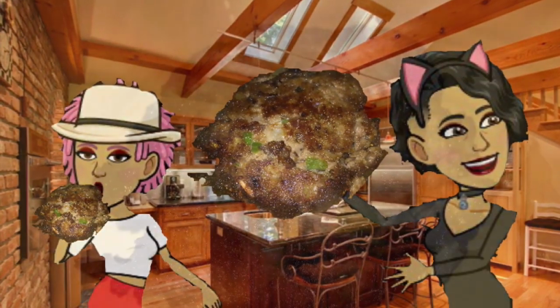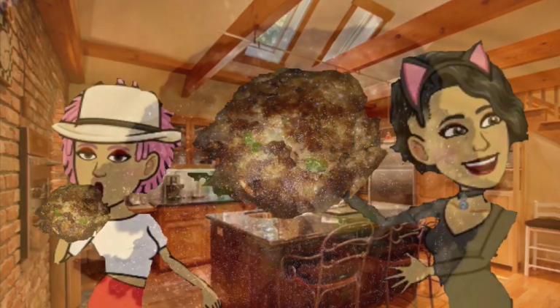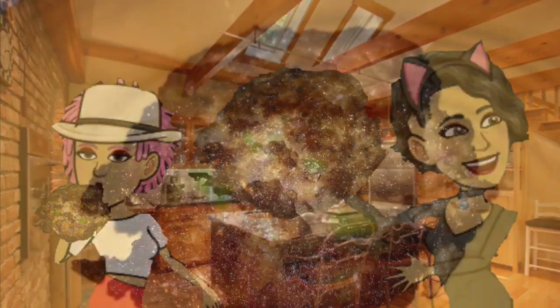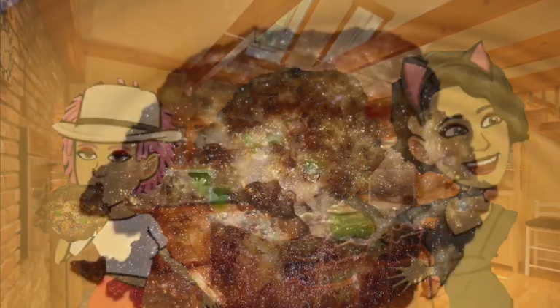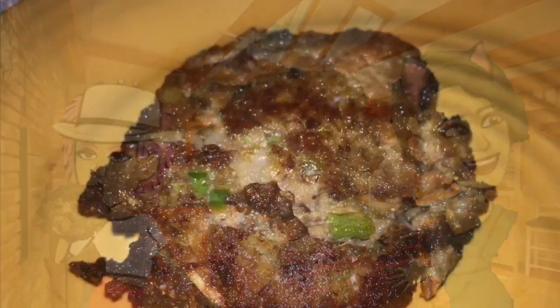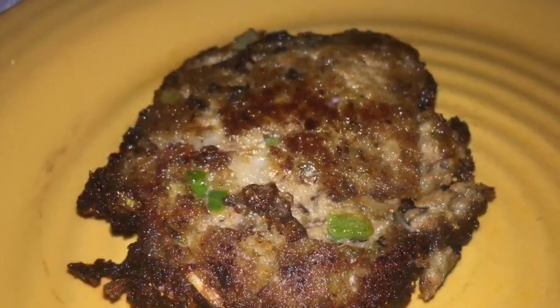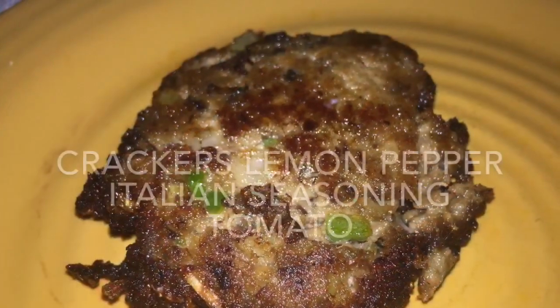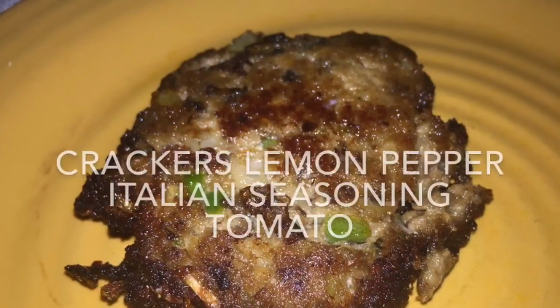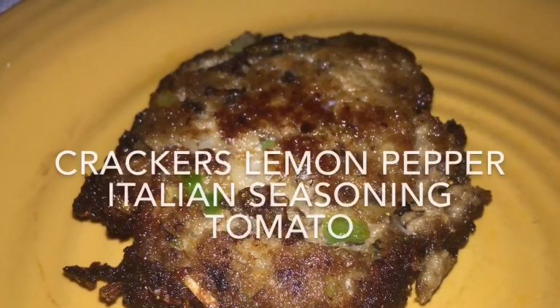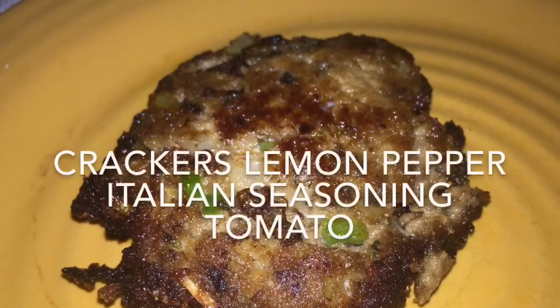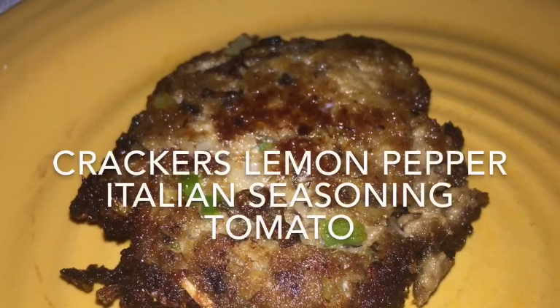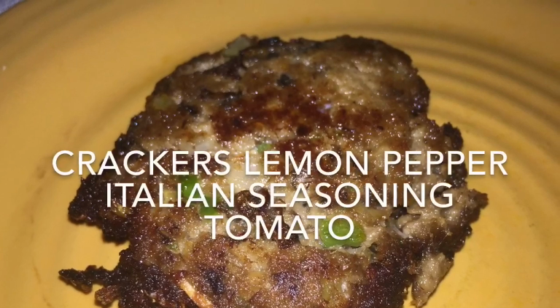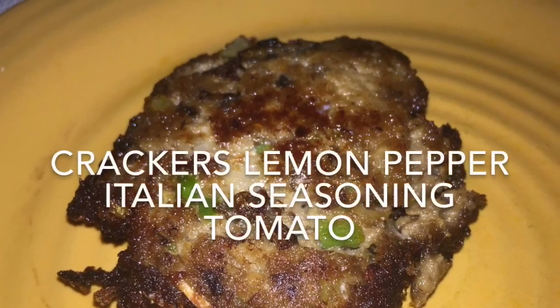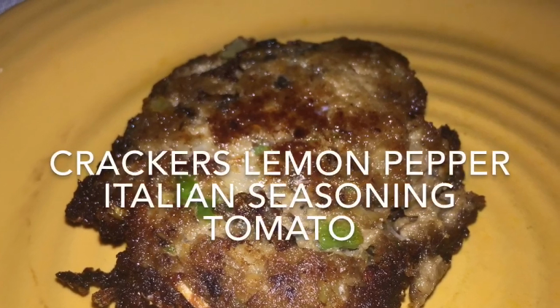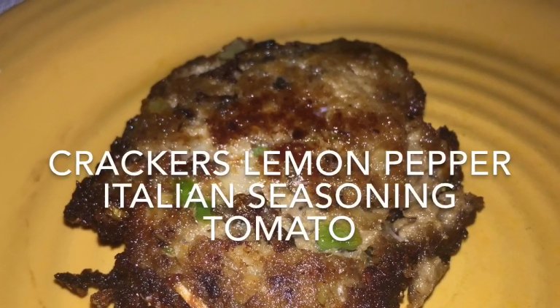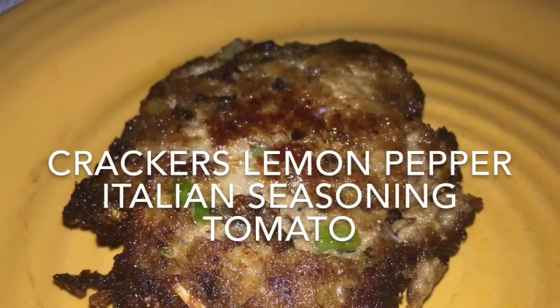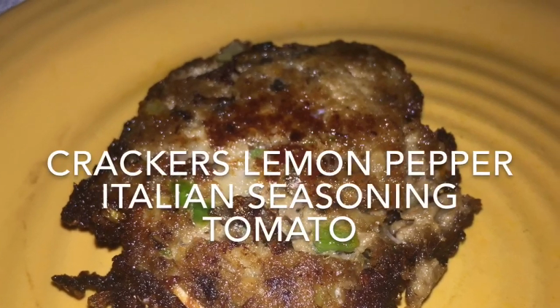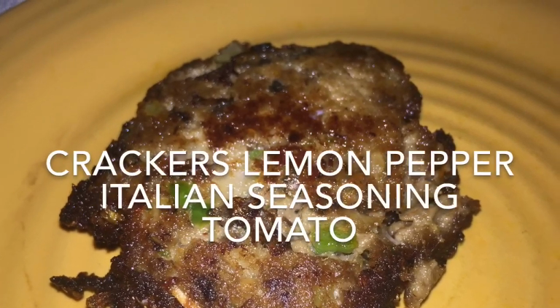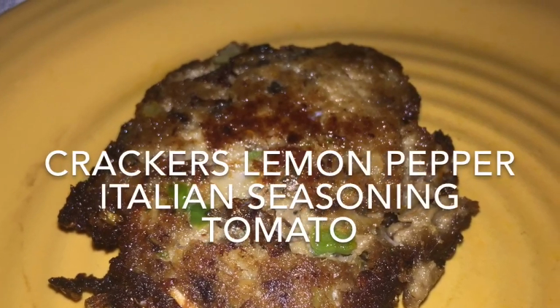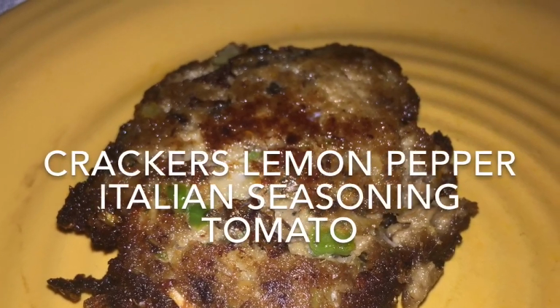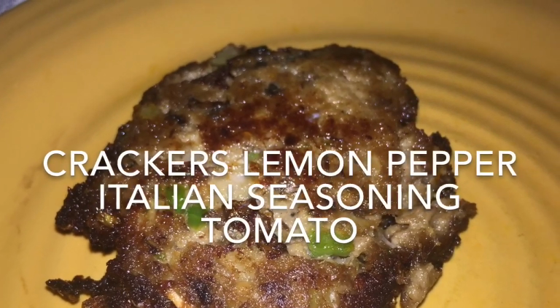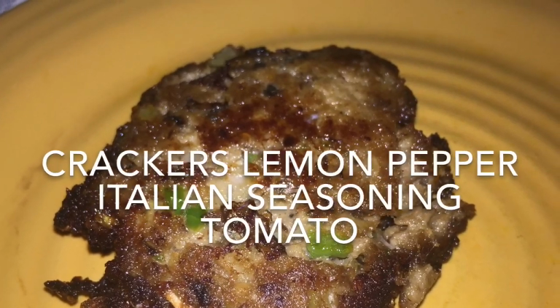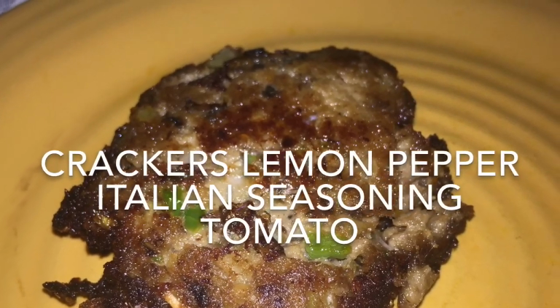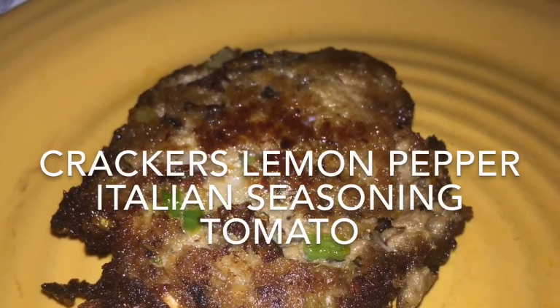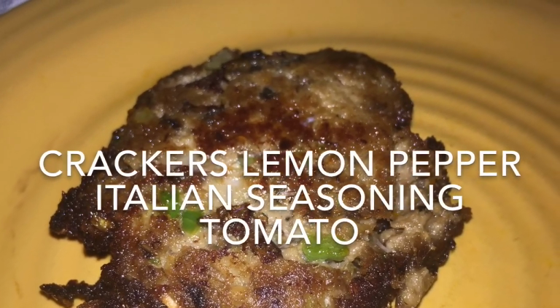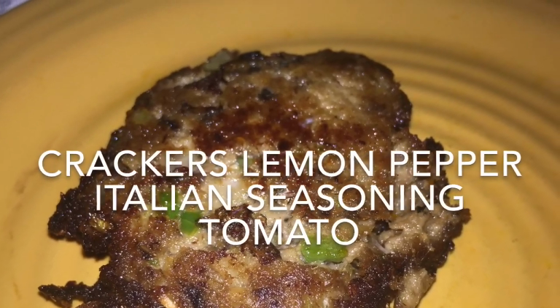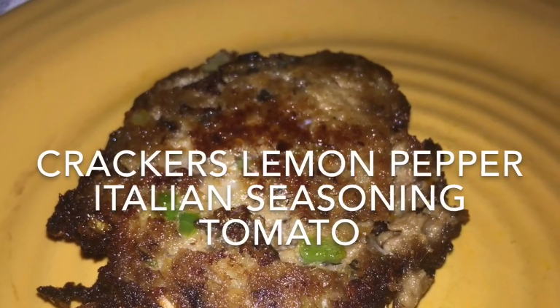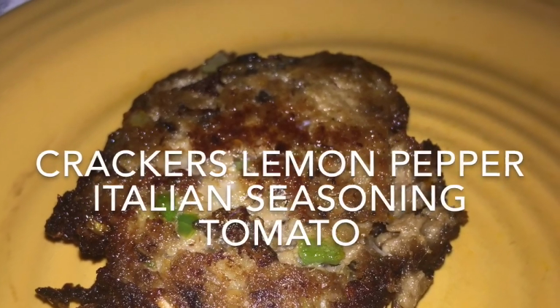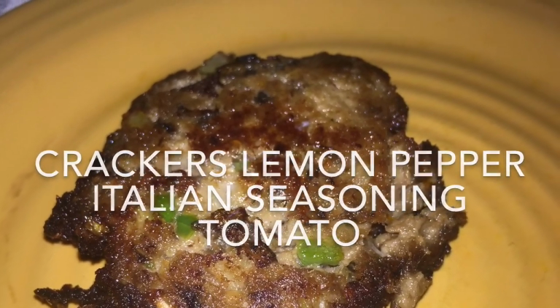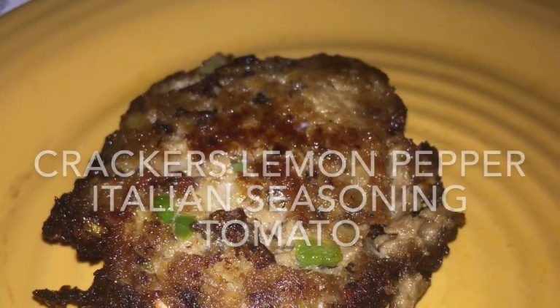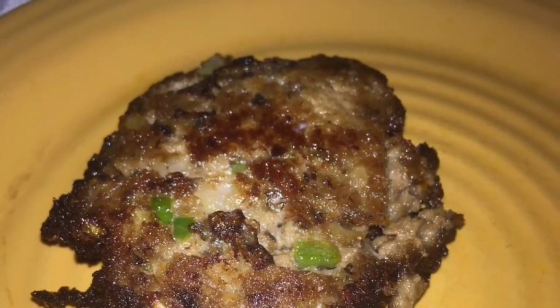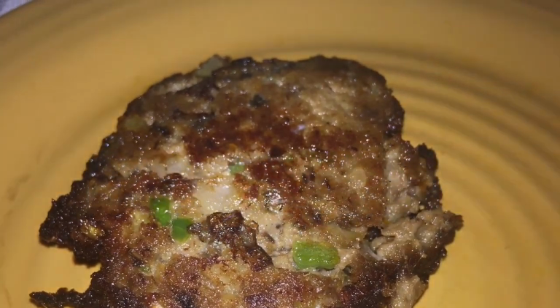The ingredients you see on the screen were used to bake the fish — that's for the oven-fried fish.